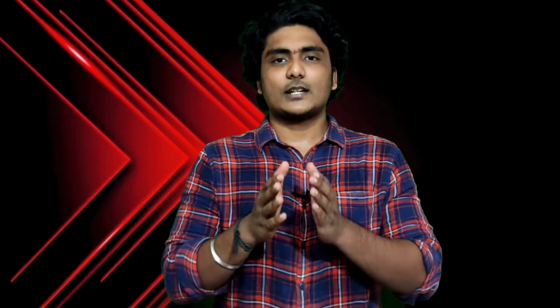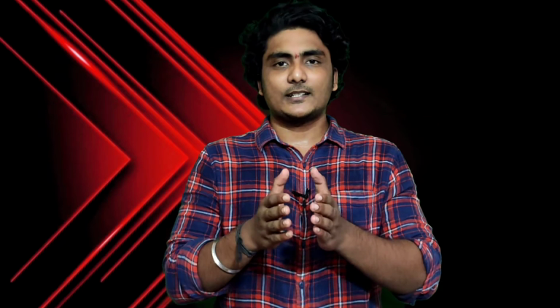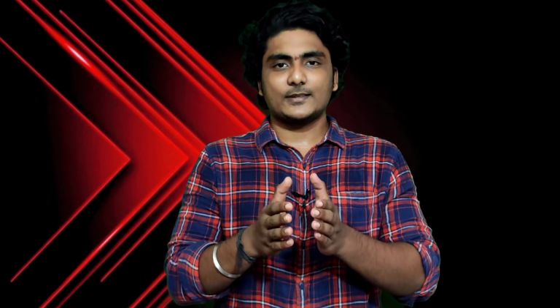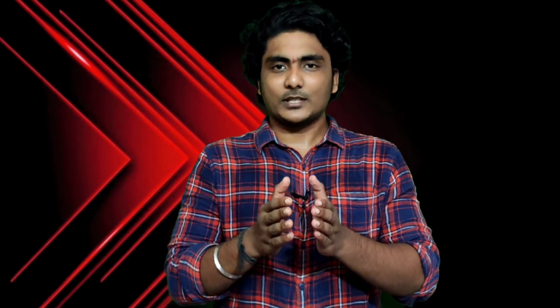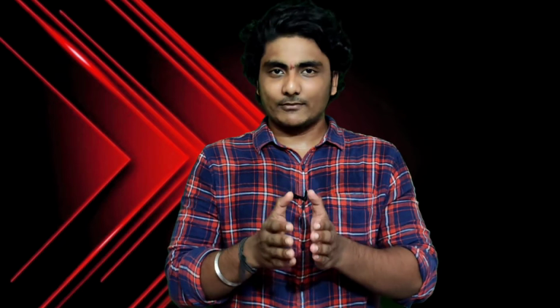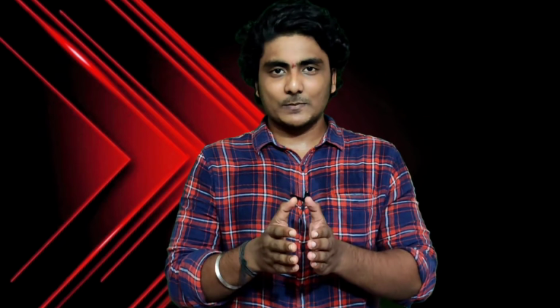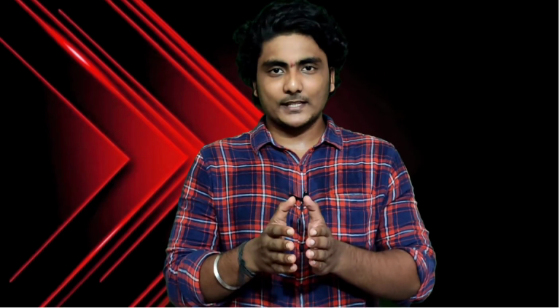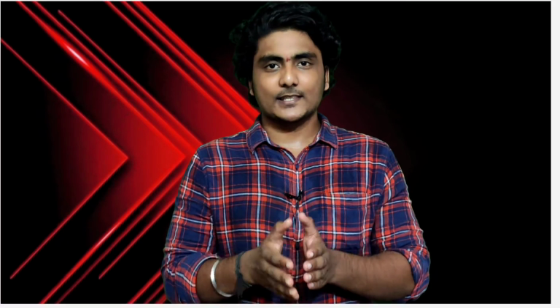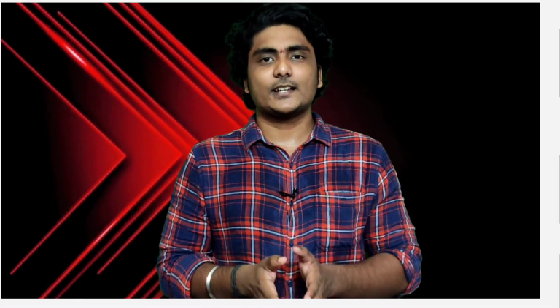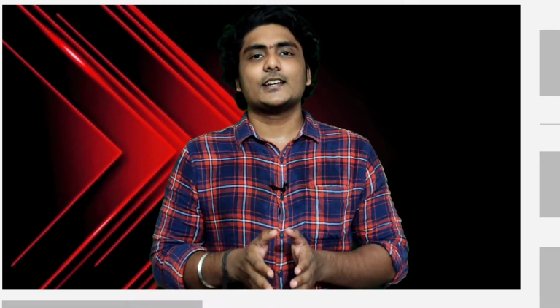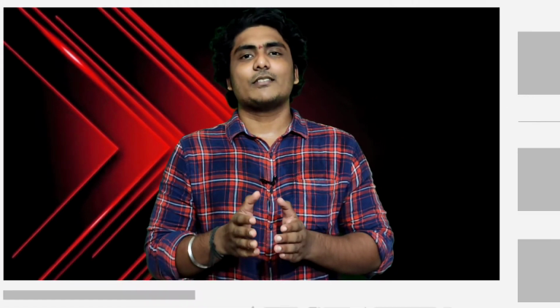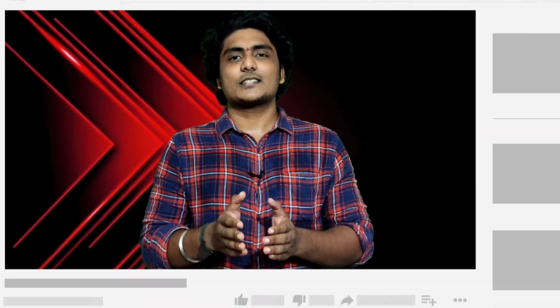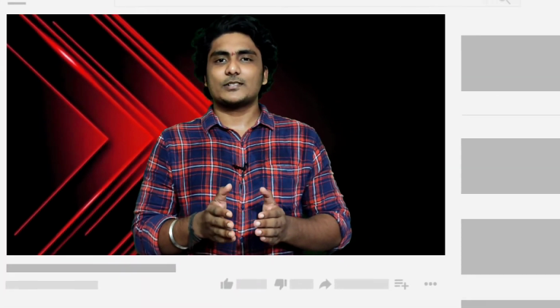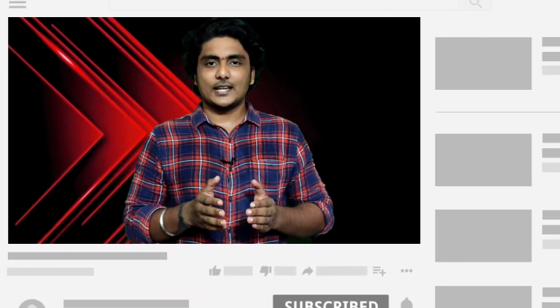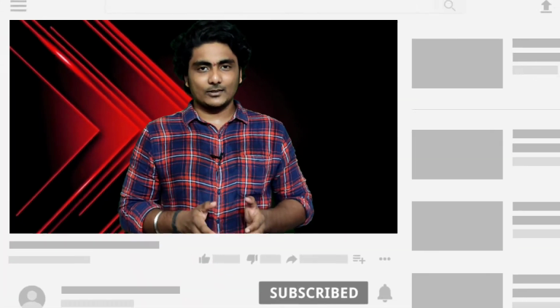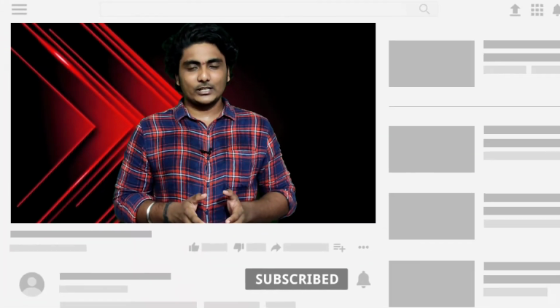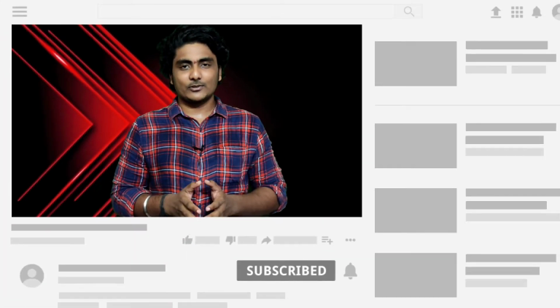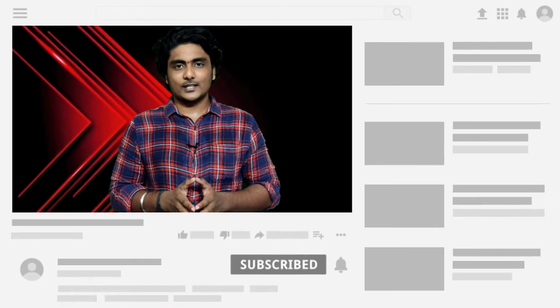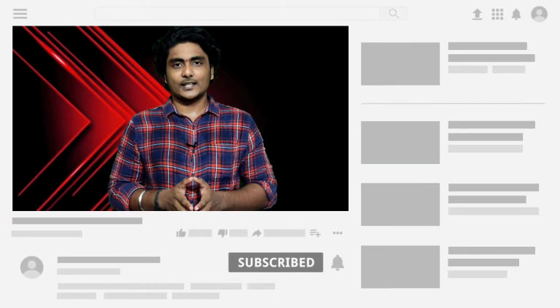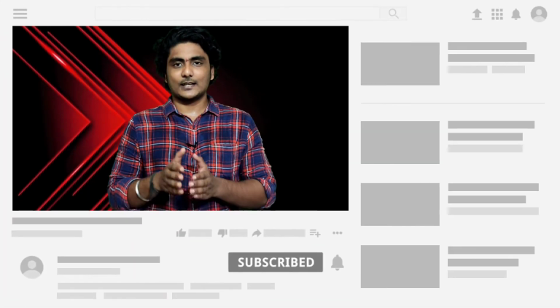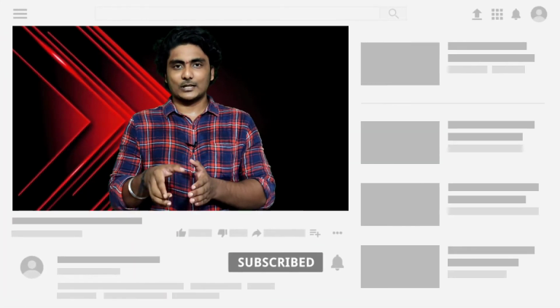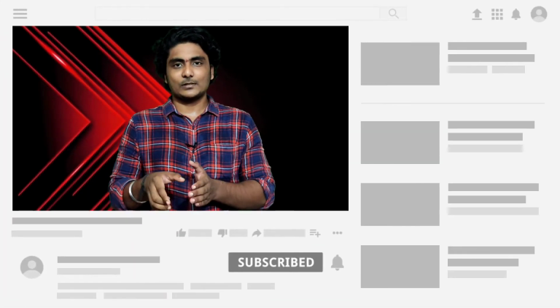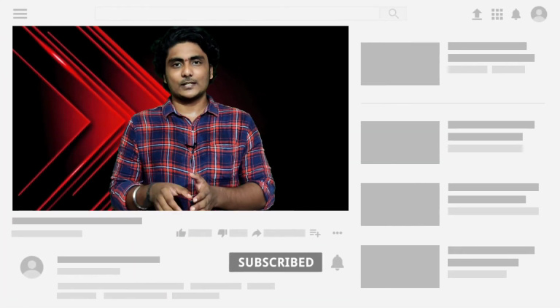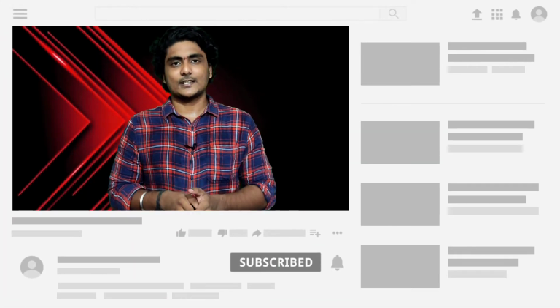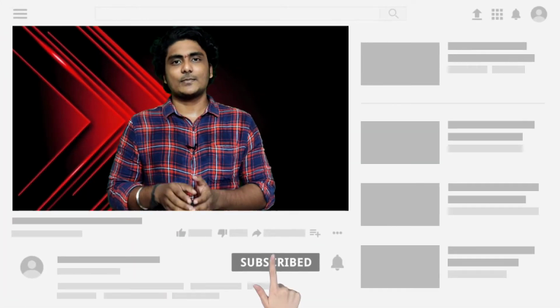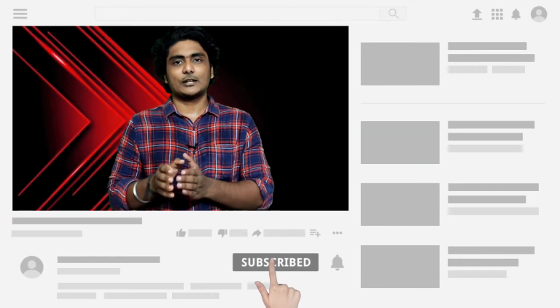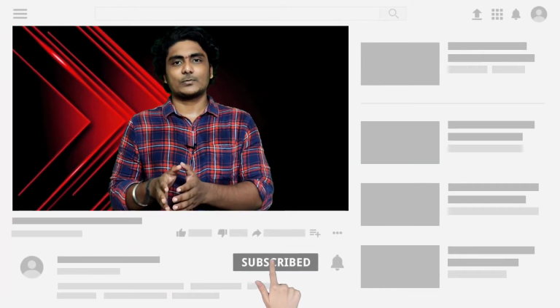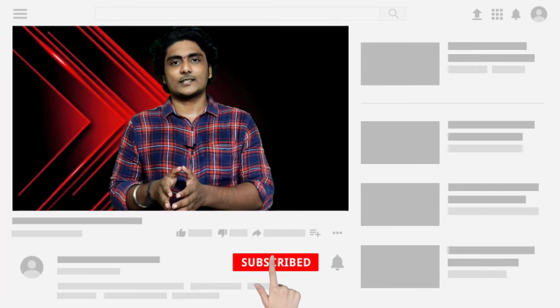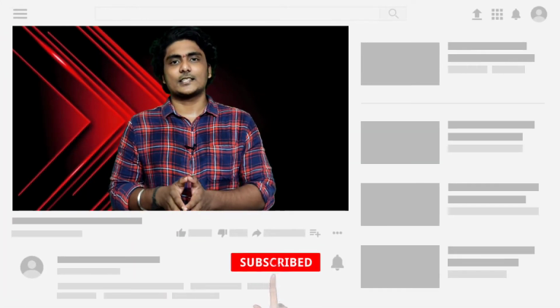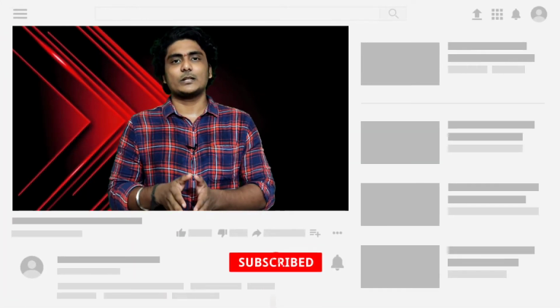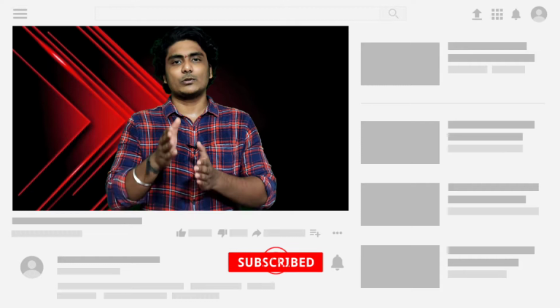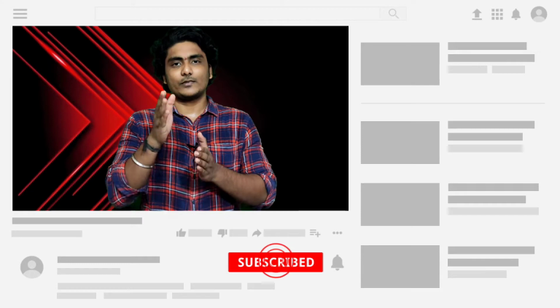If you are watching for the first time, you can press the subscribe button and the bell icon. You will see all the notifications.